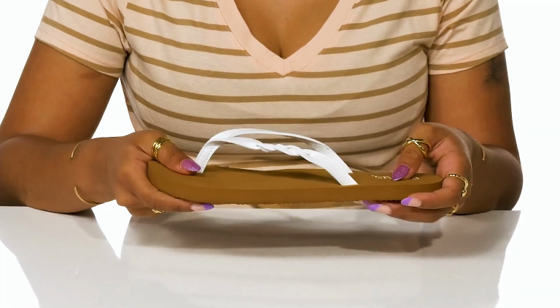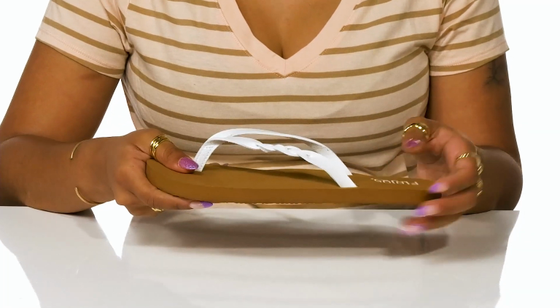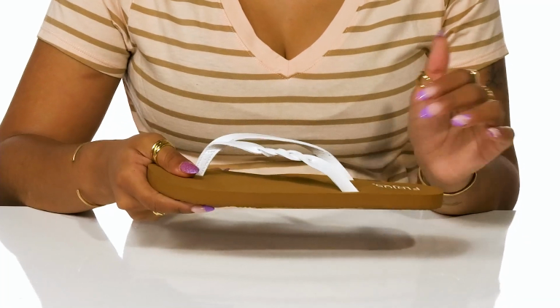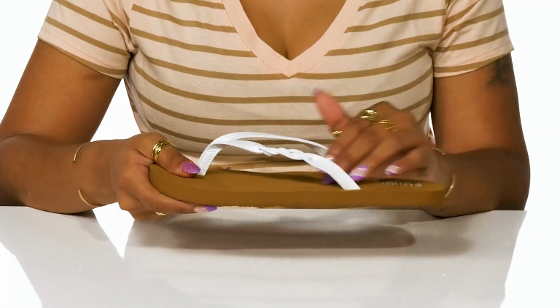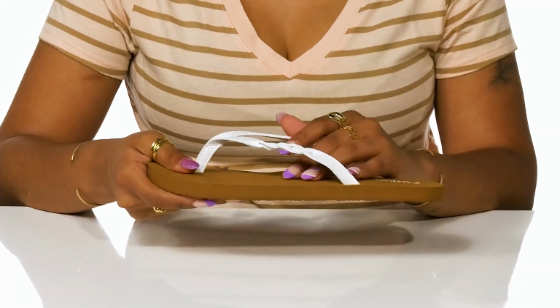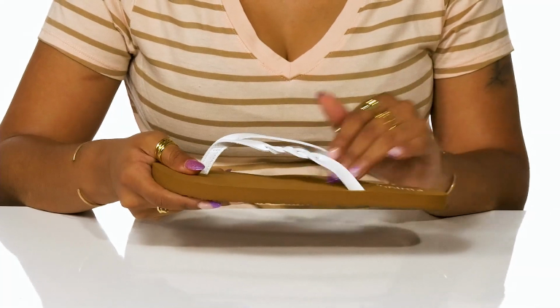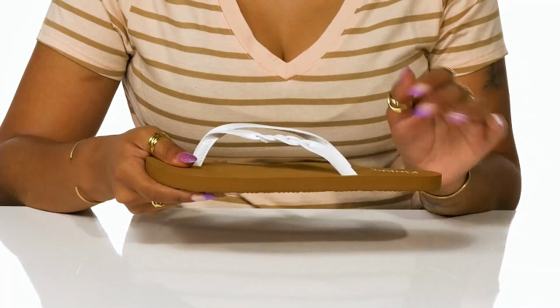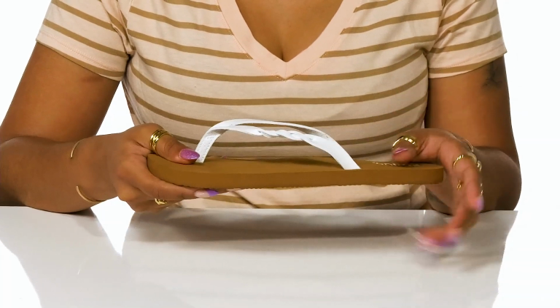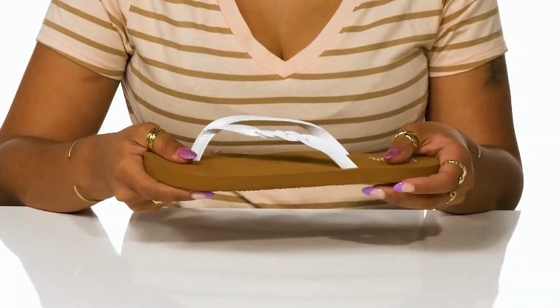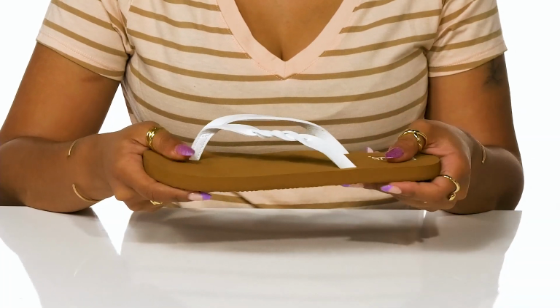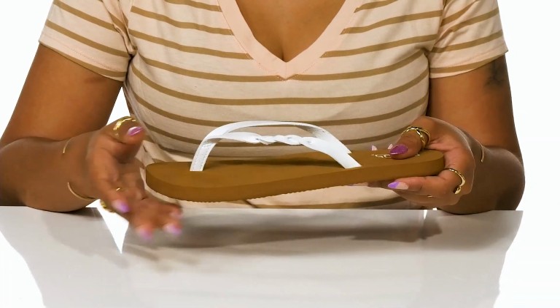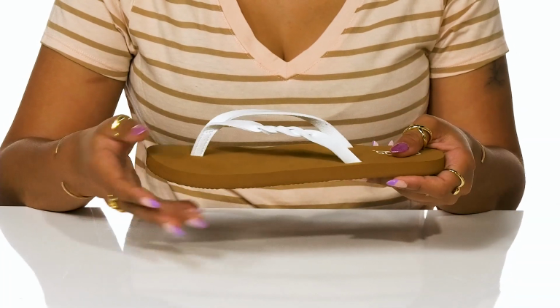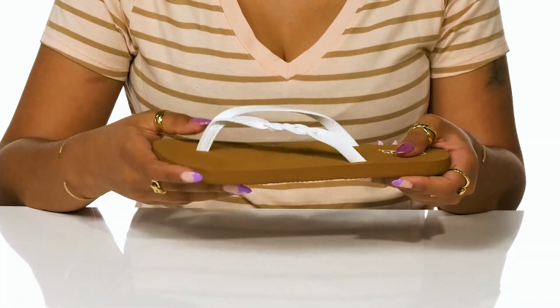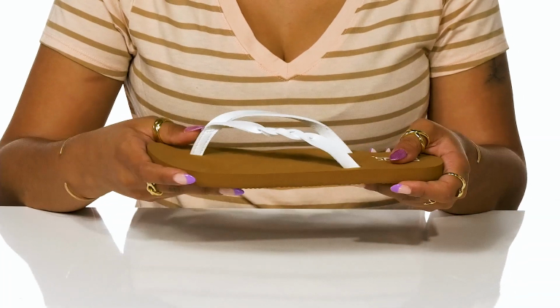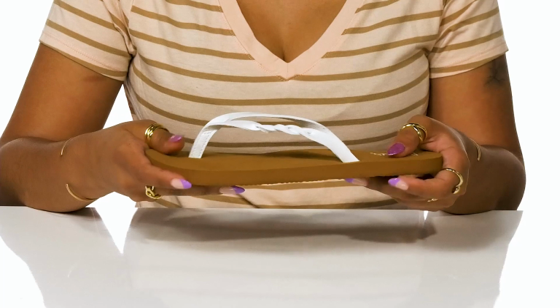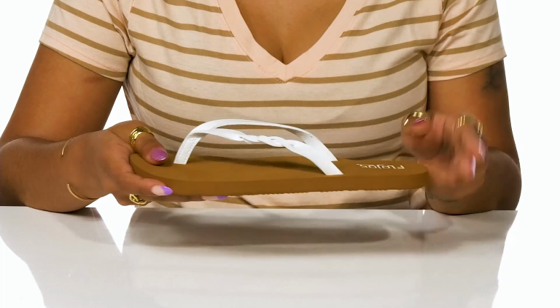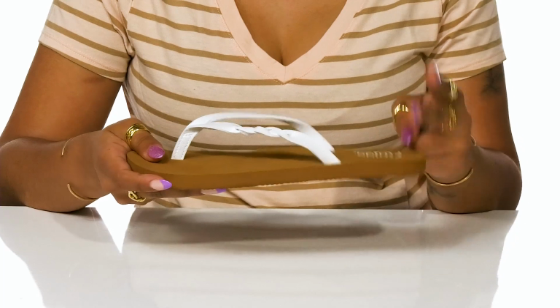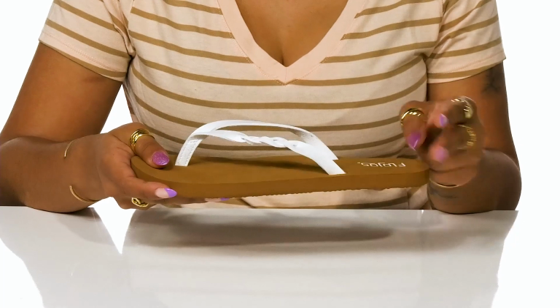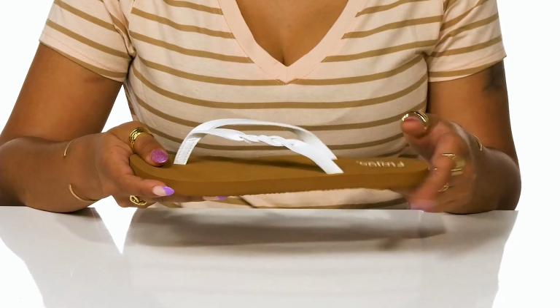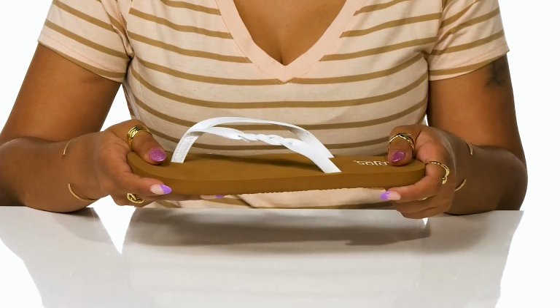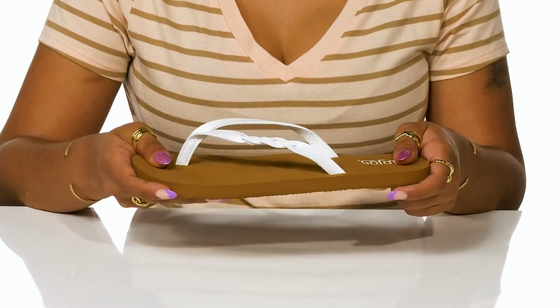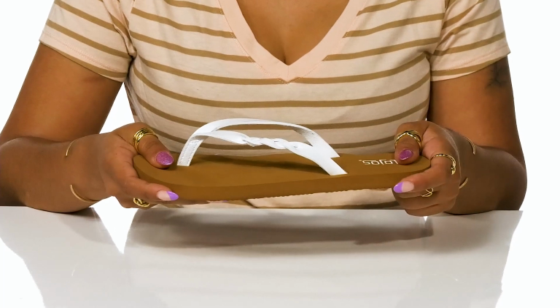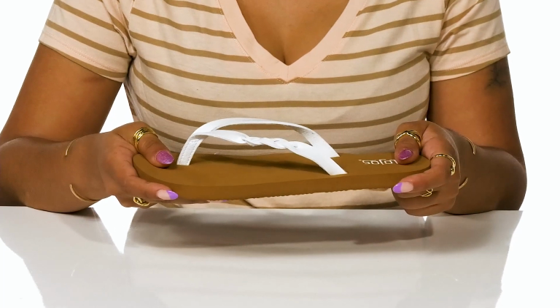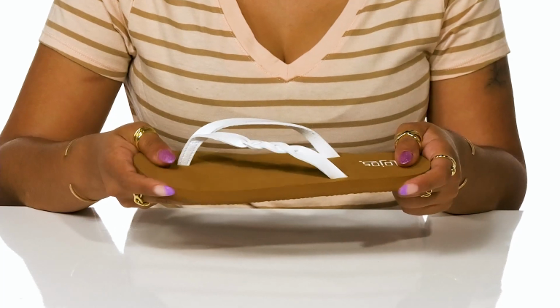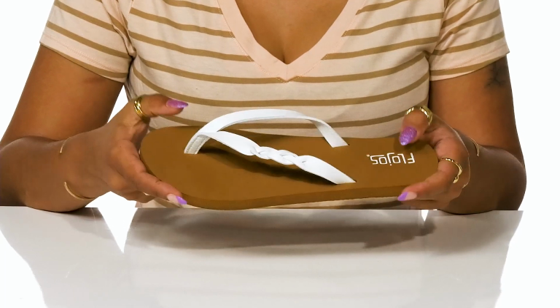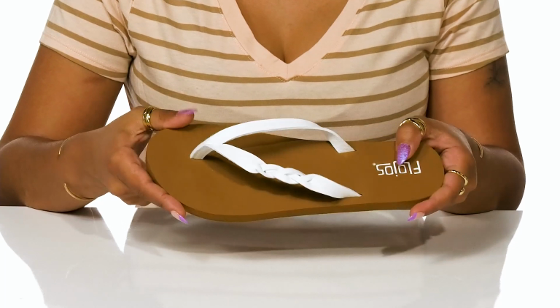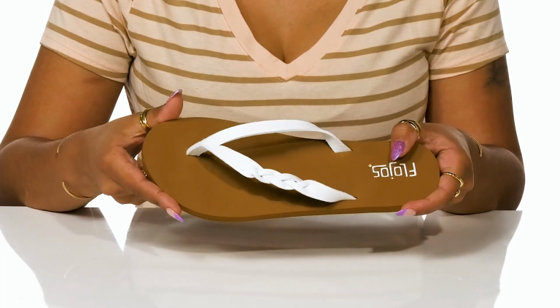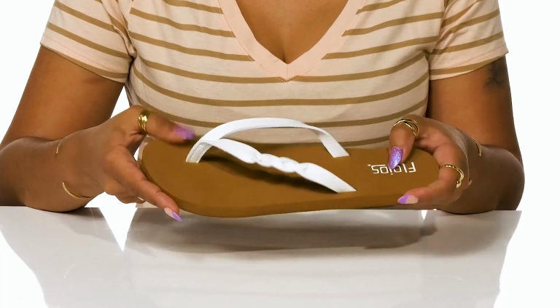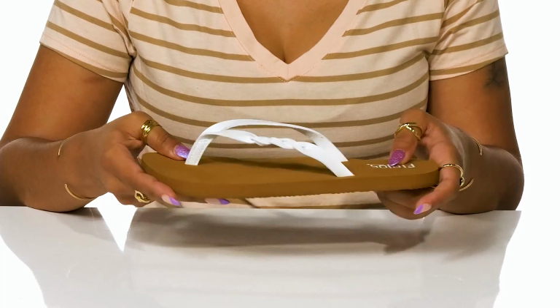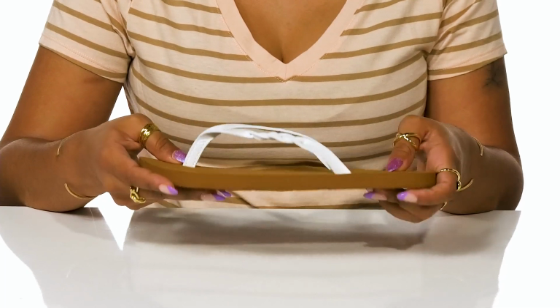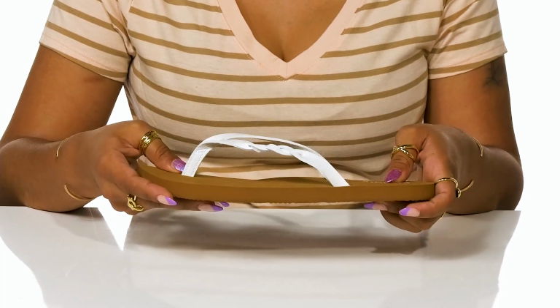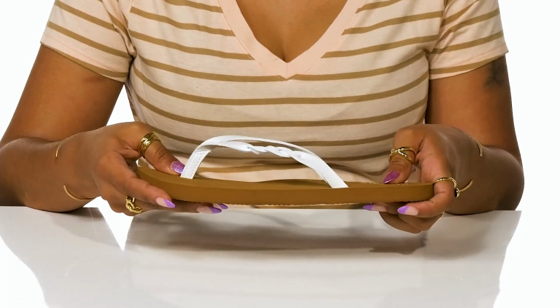These slip-ons bring some subtle style and the ease of mind of getting two interchangeable shoes for whichever fits your outfit best.